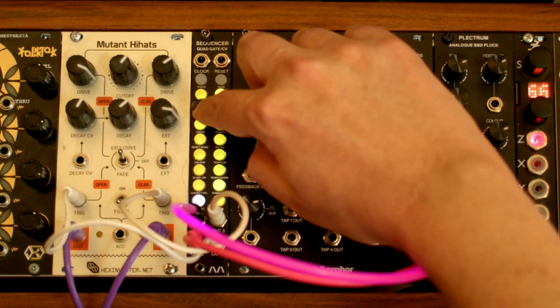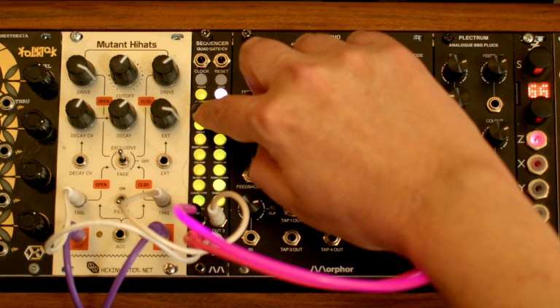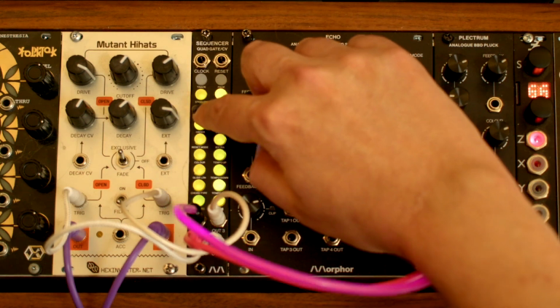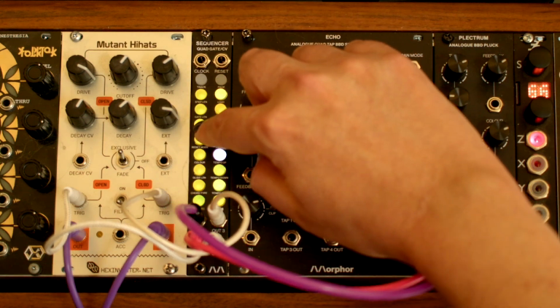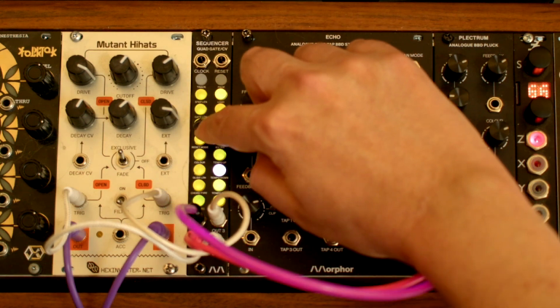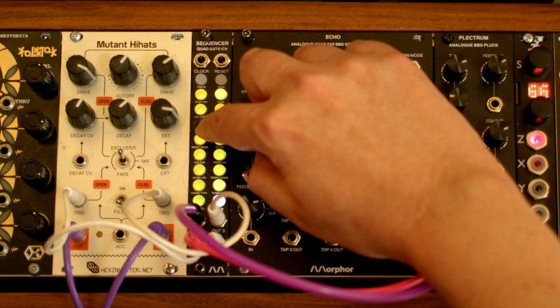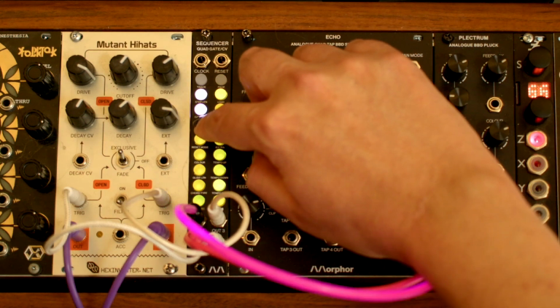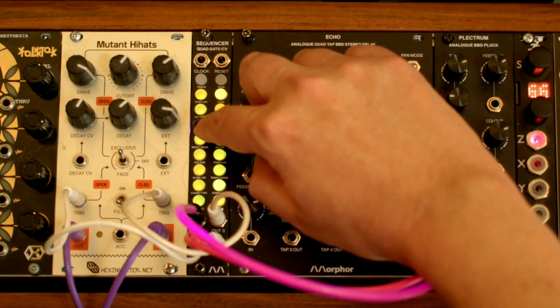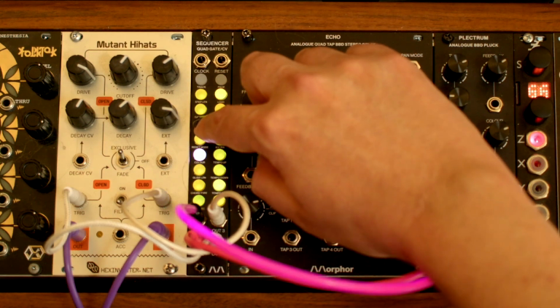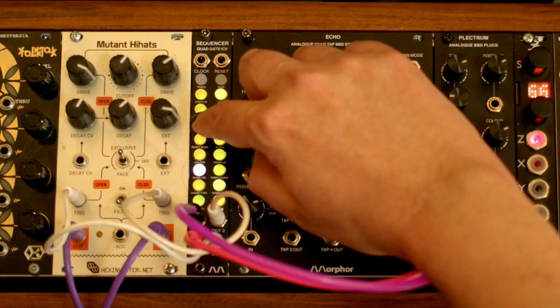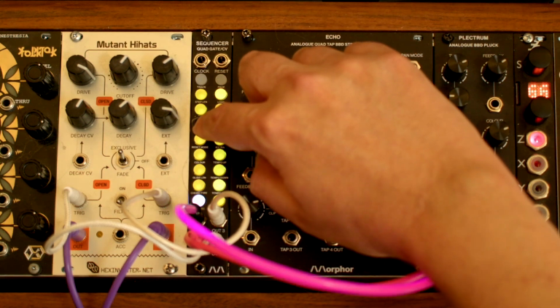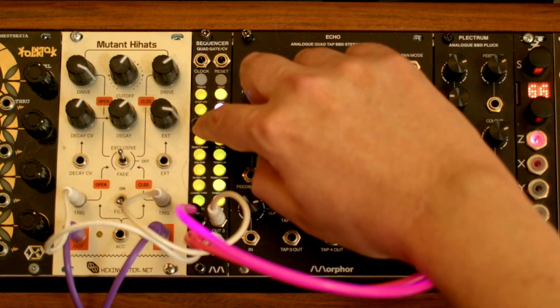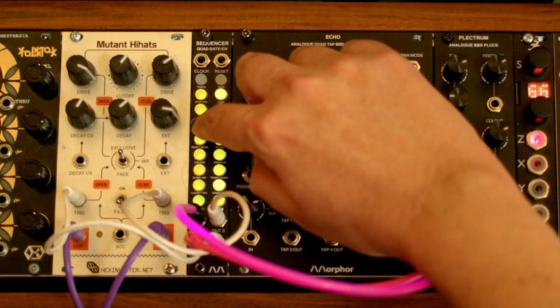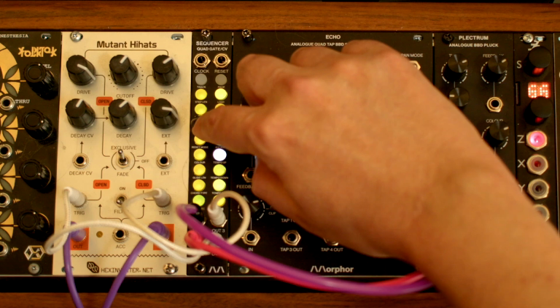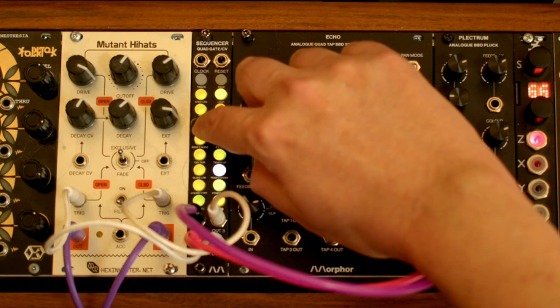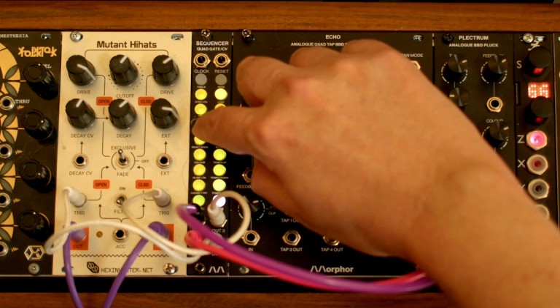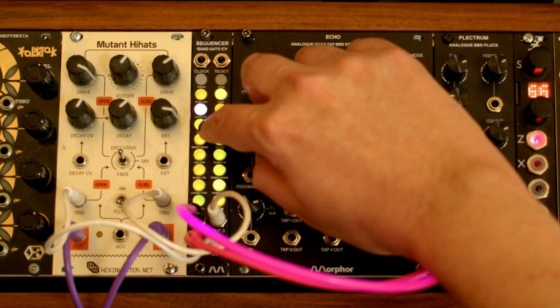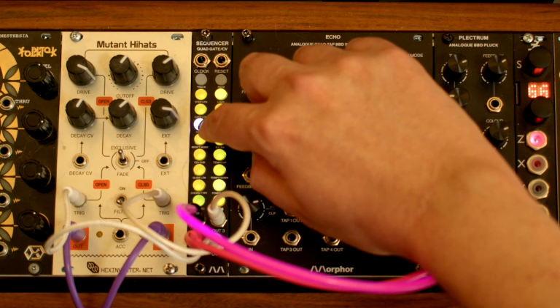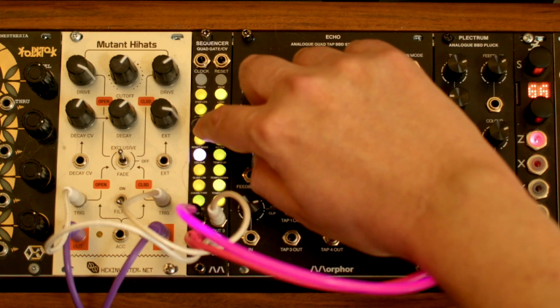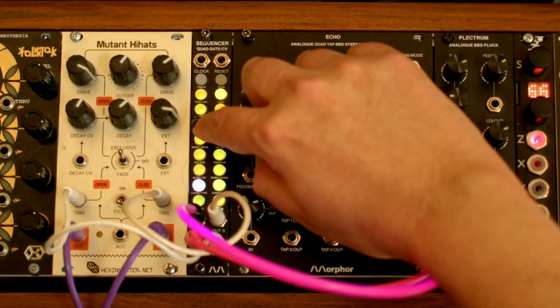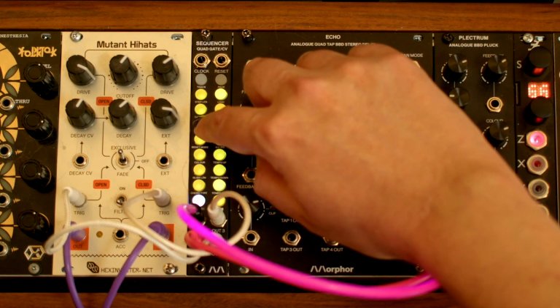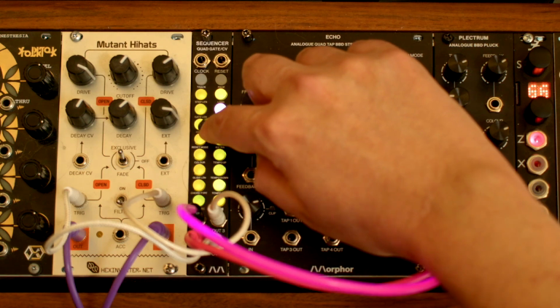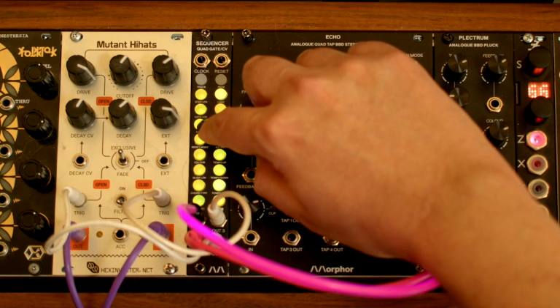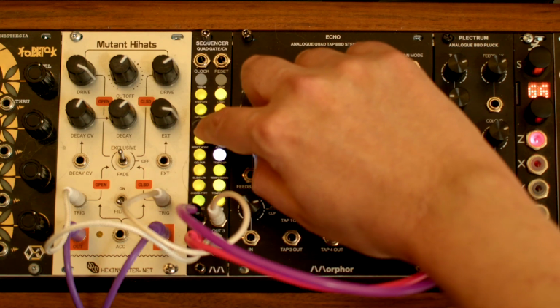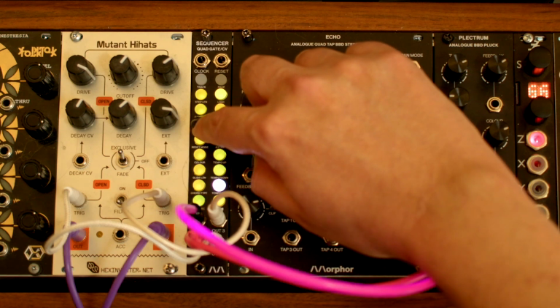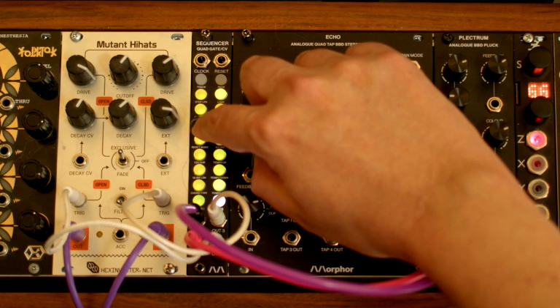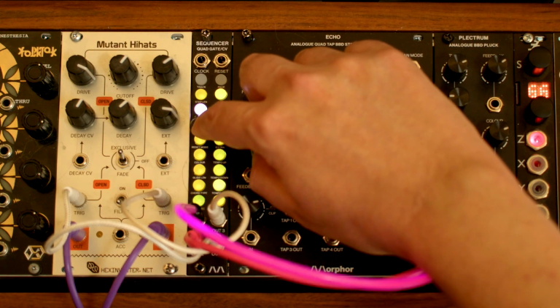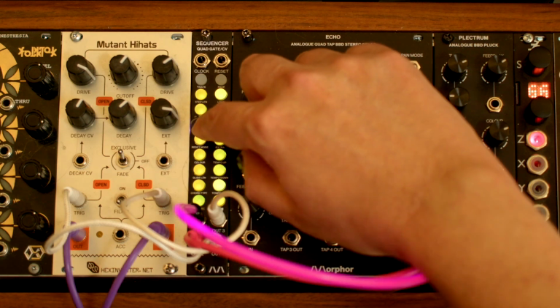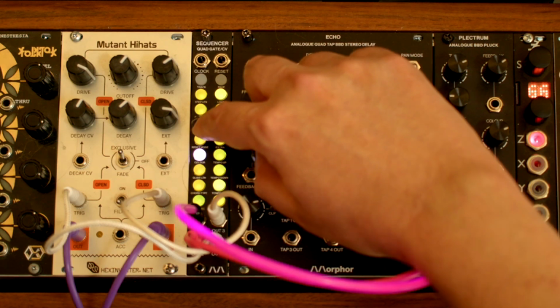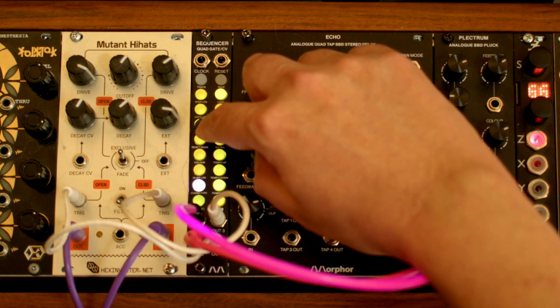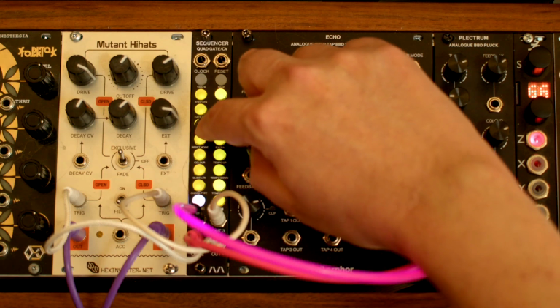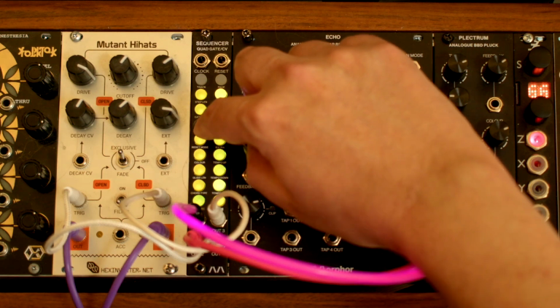And while we're still playing, go to track 4 and activate some steps for the Open Hi-Hat.